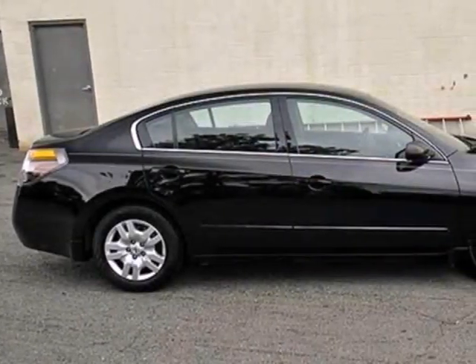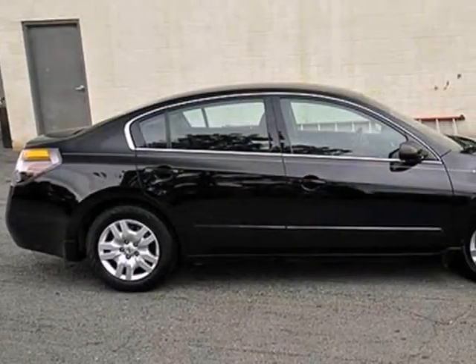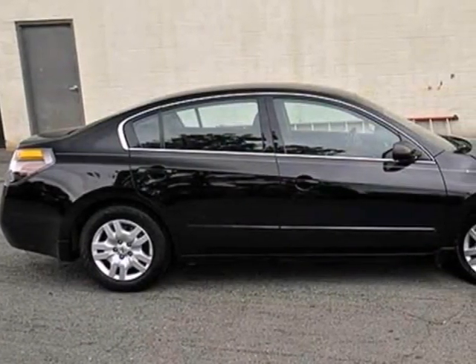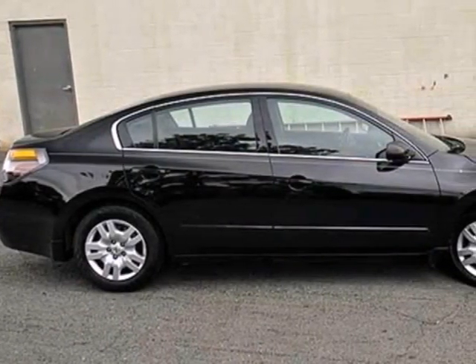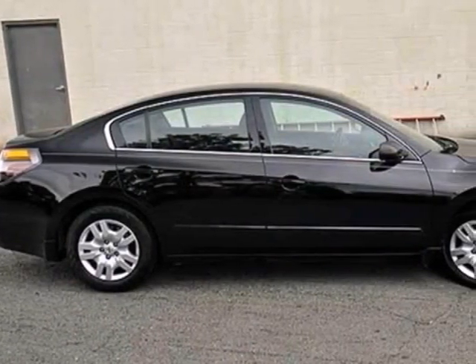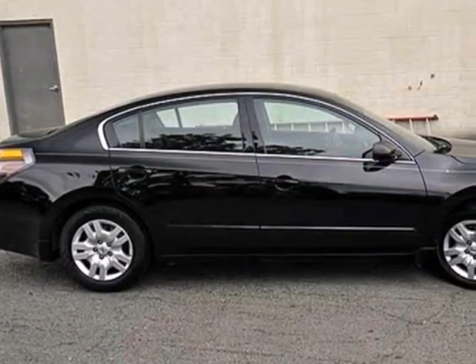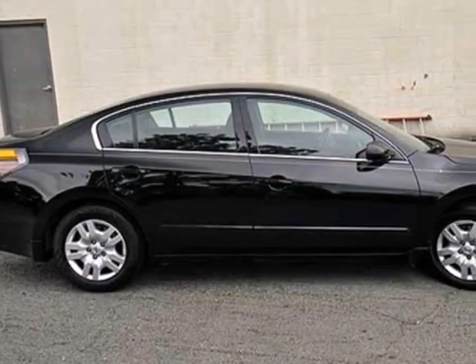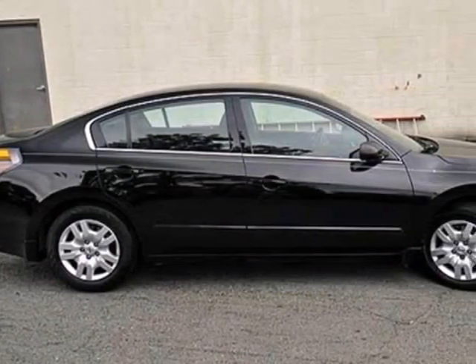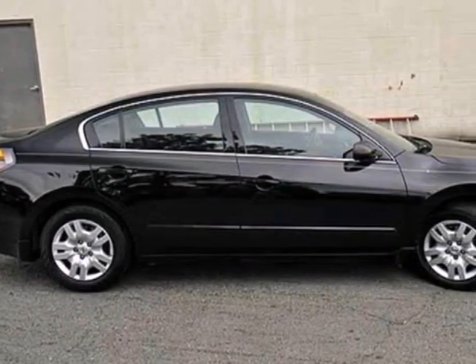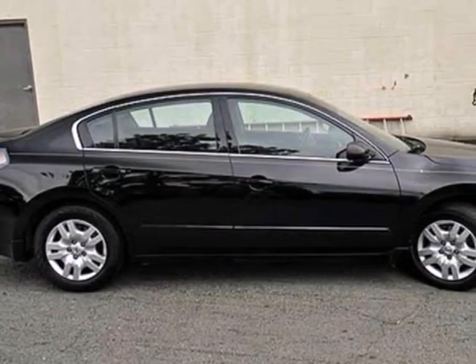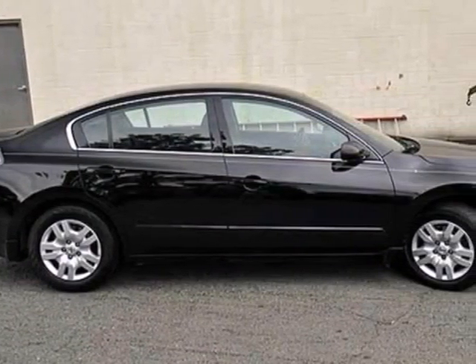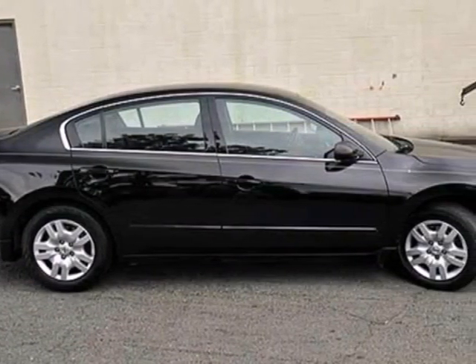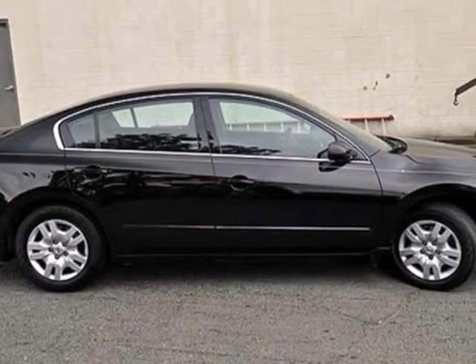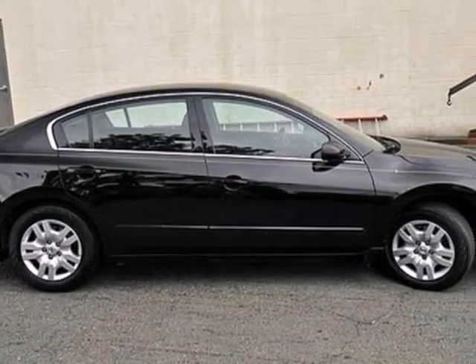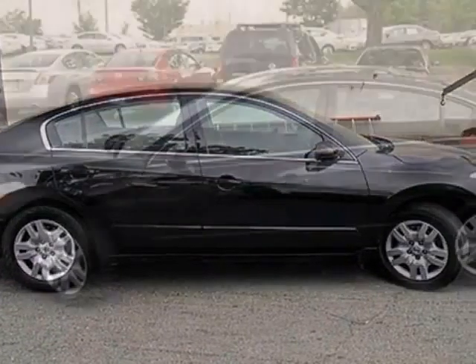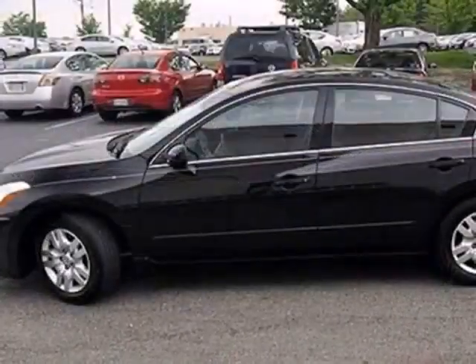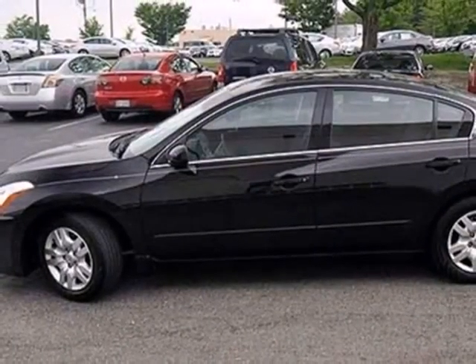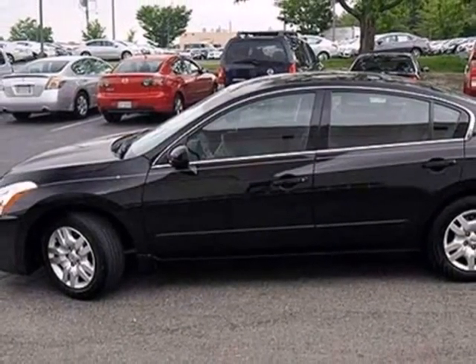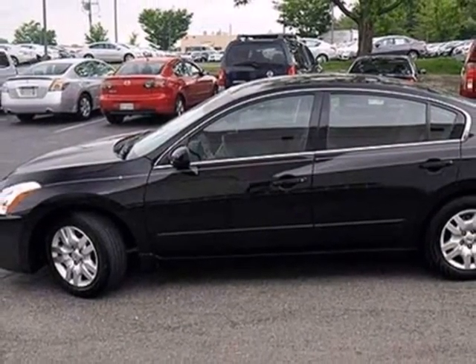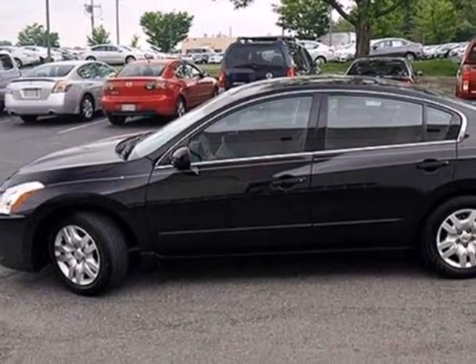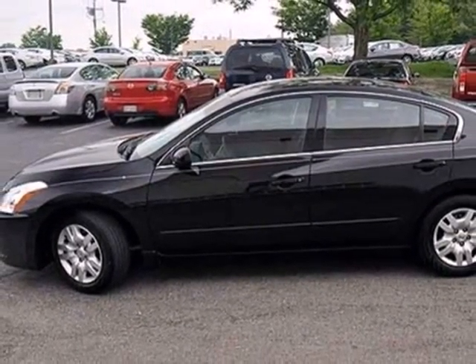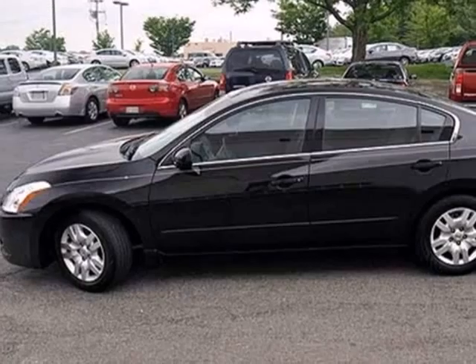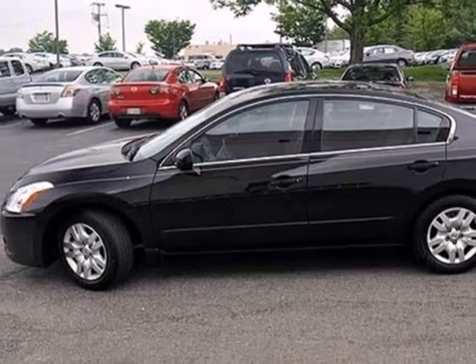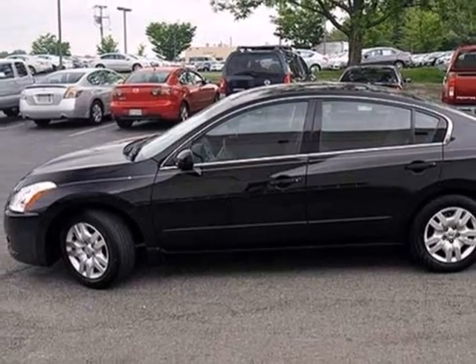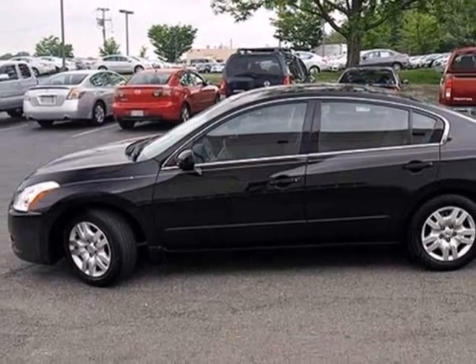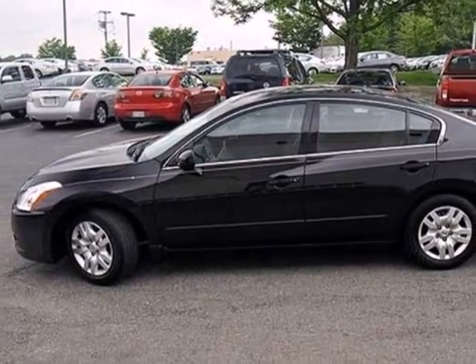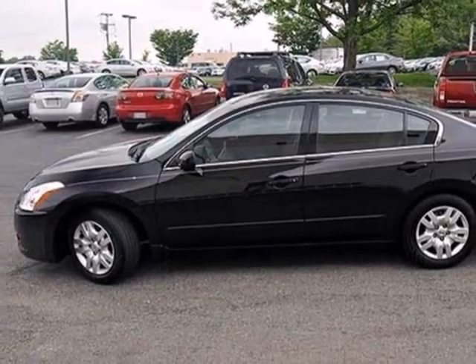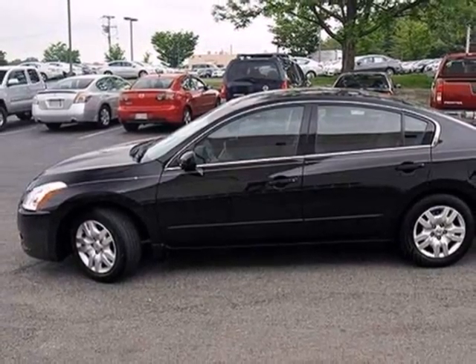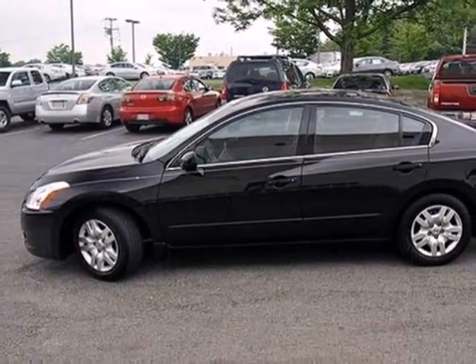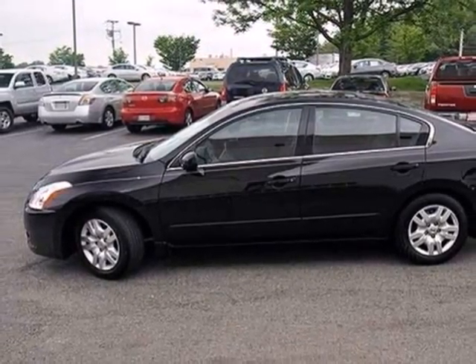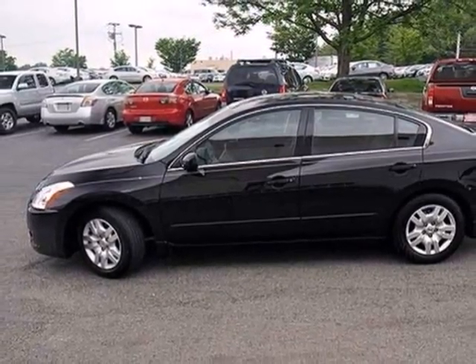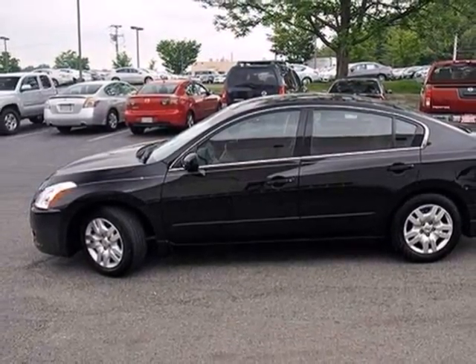There are no other cars in its class that blend style, safety, and performance into one package like the Nissan Altima.